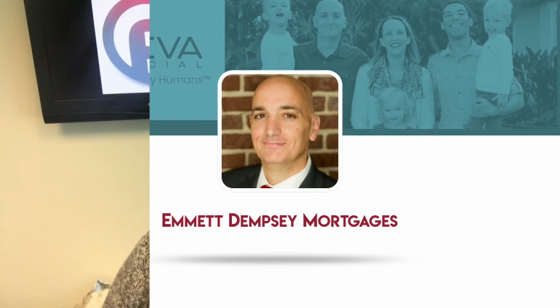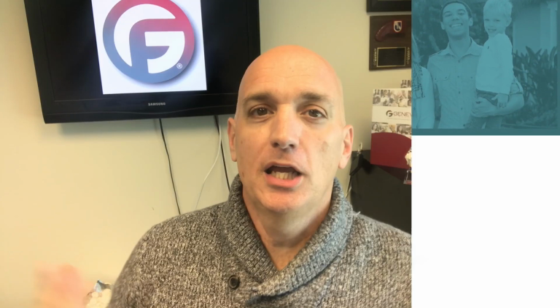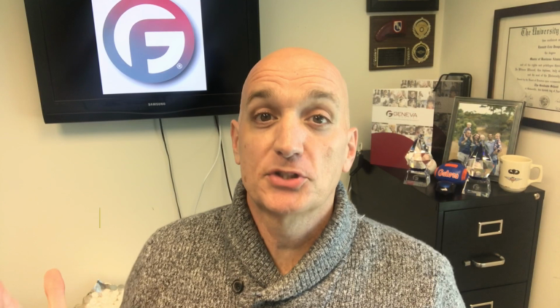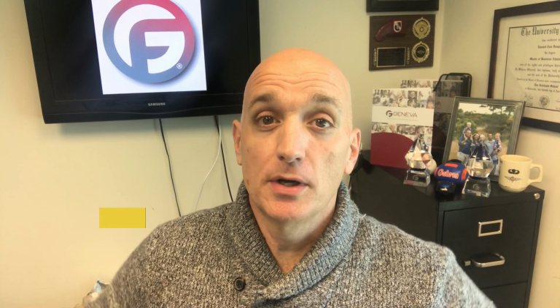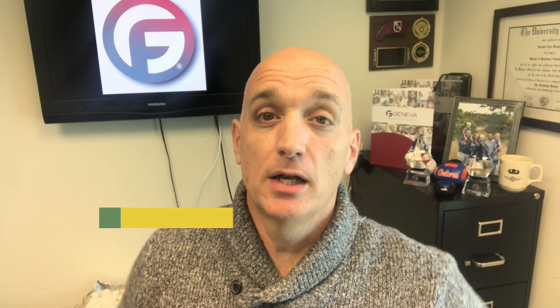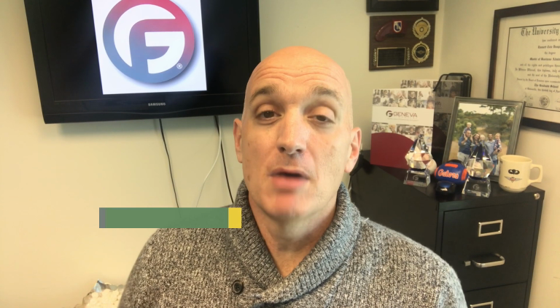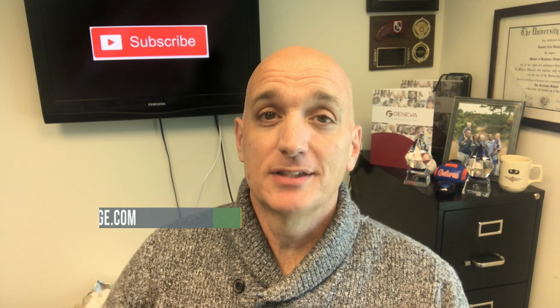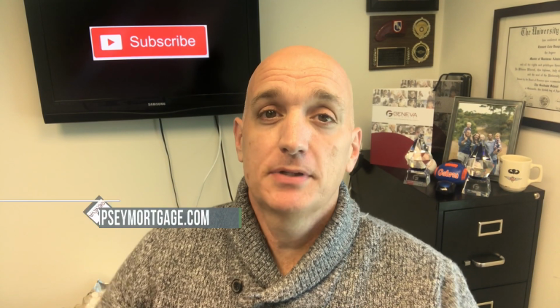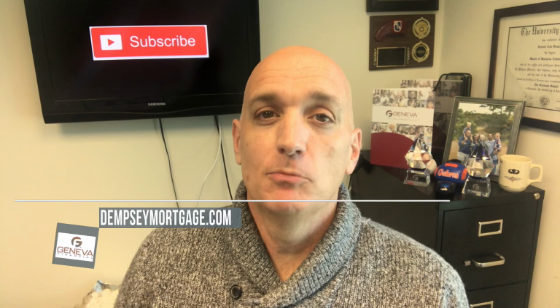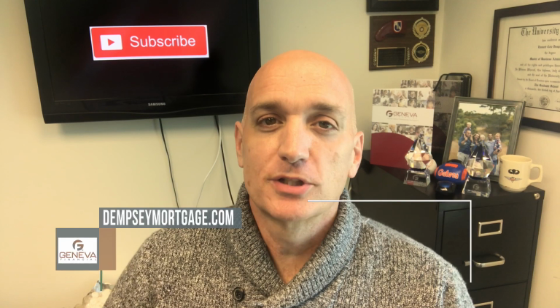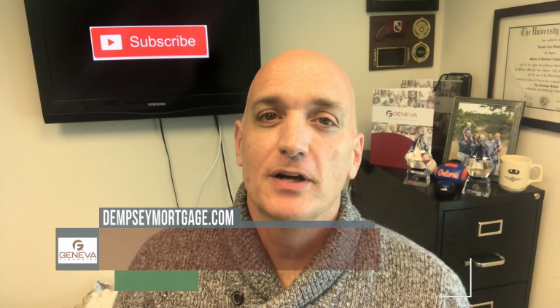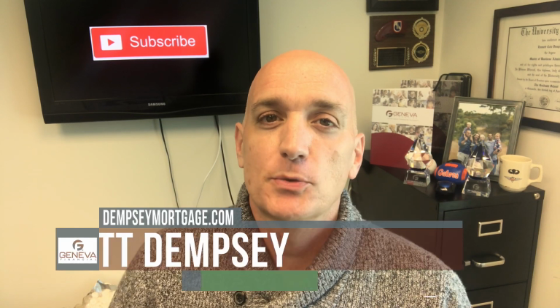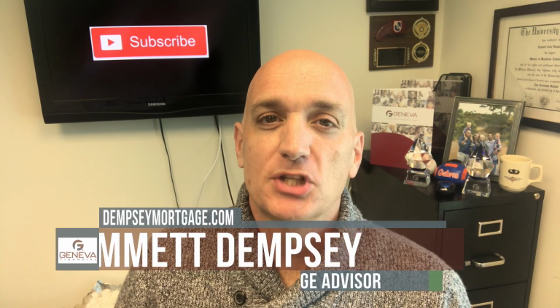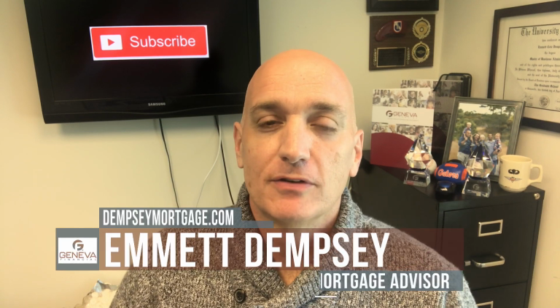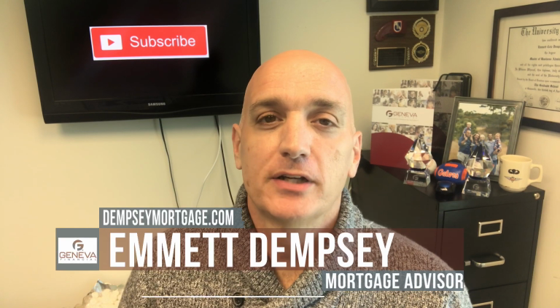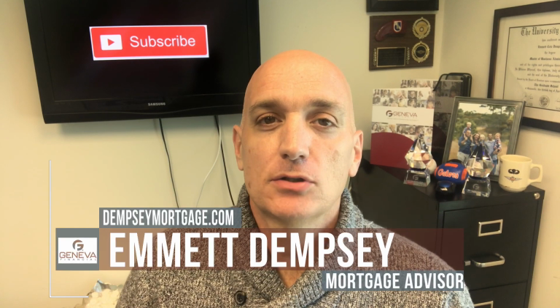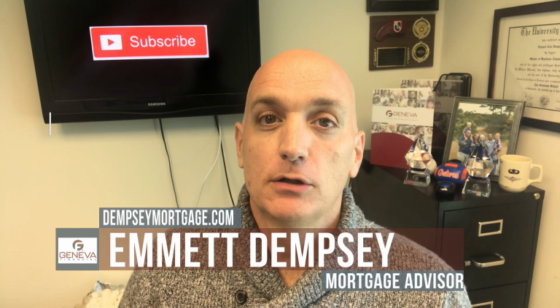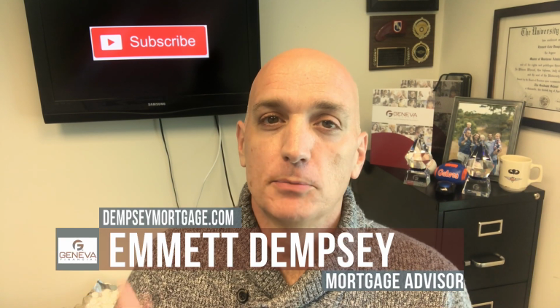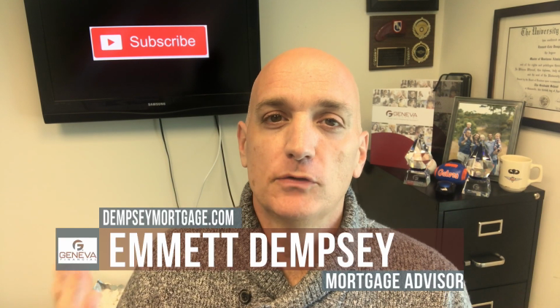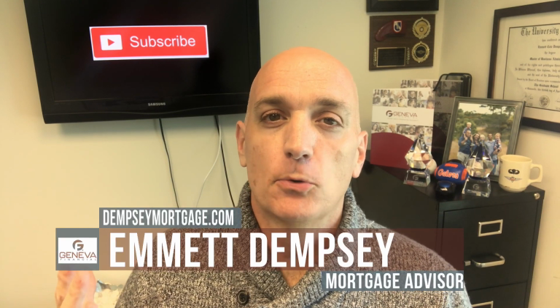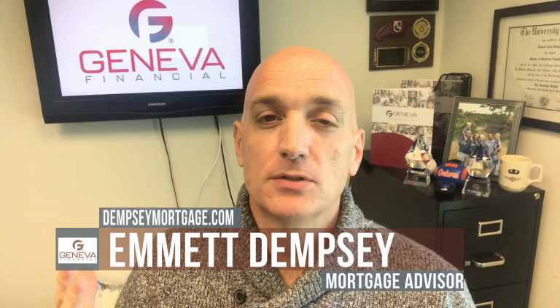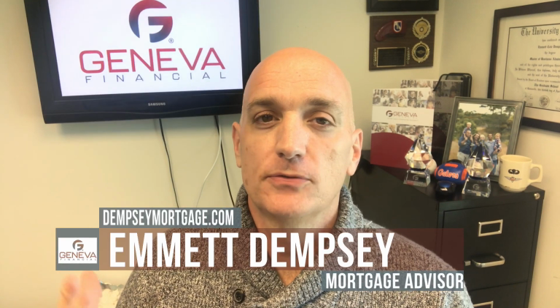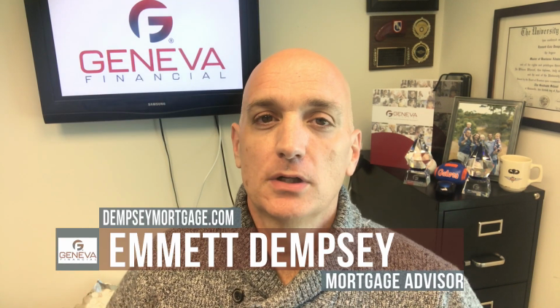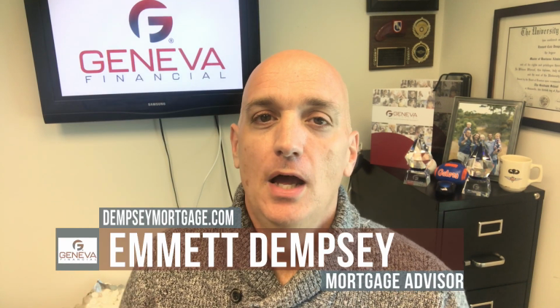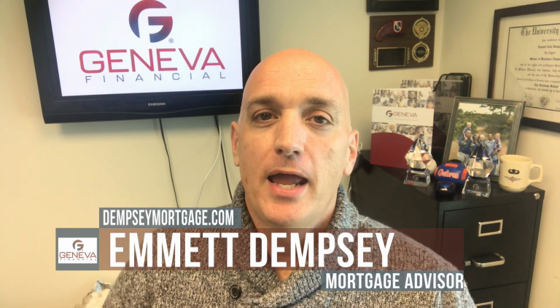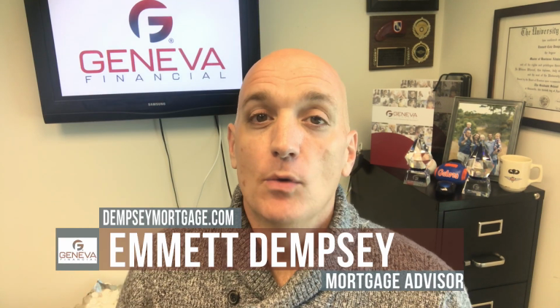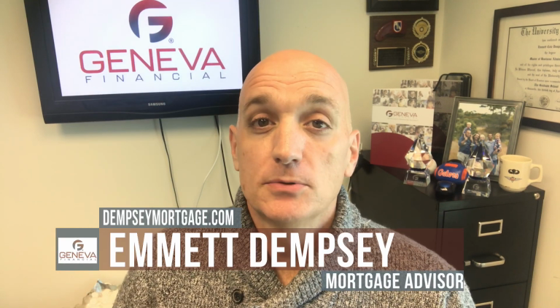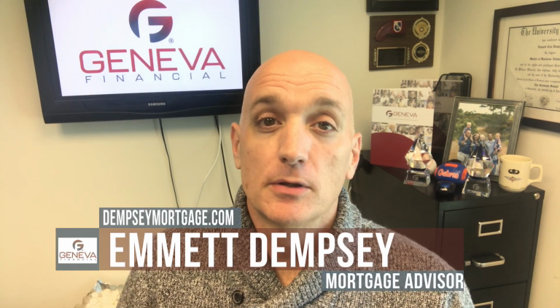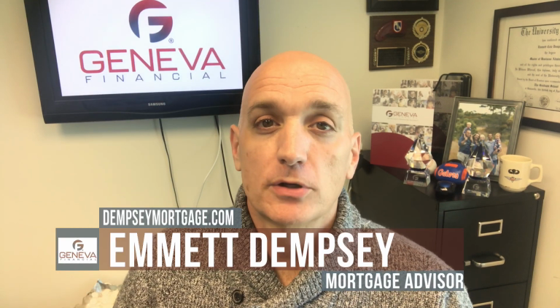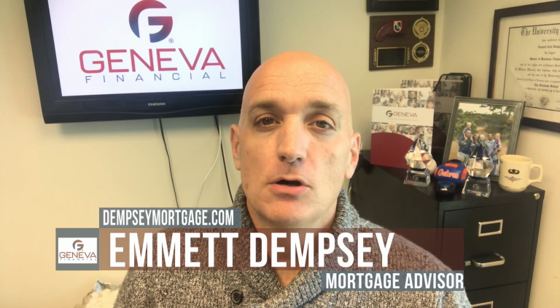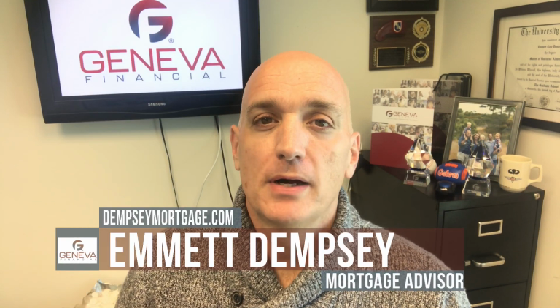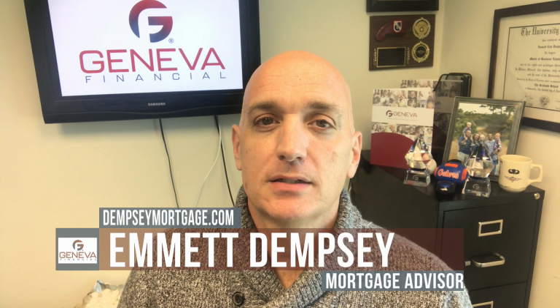Hey, what's going on? I'm Emmett Dempsey, mortgage advisor with Geneva Financial here in beautiful Port St. Lucie, Florida.